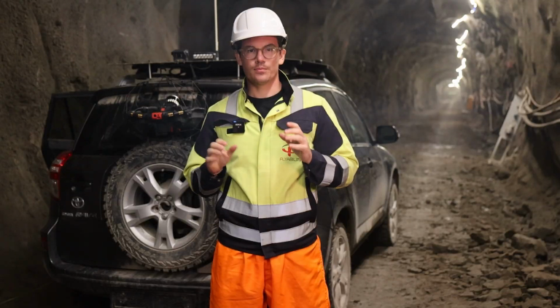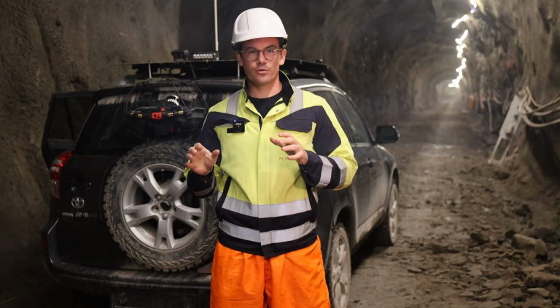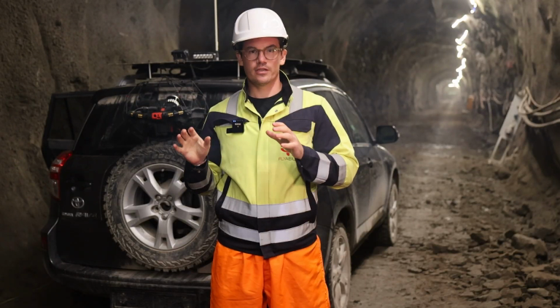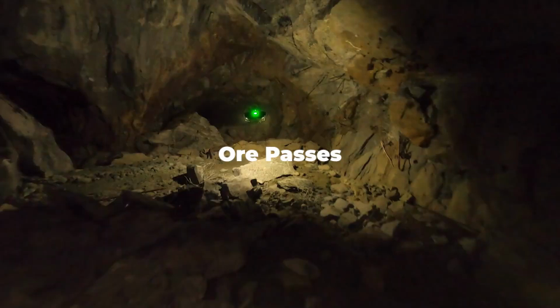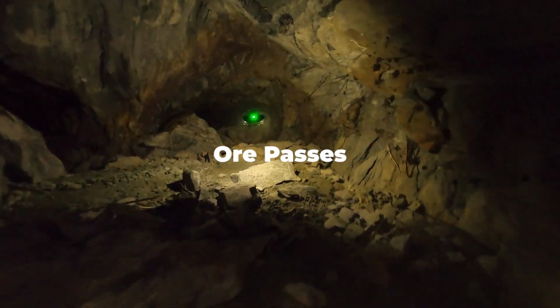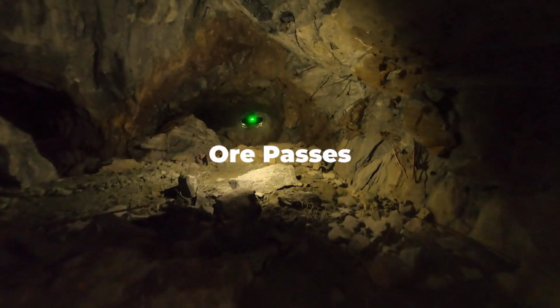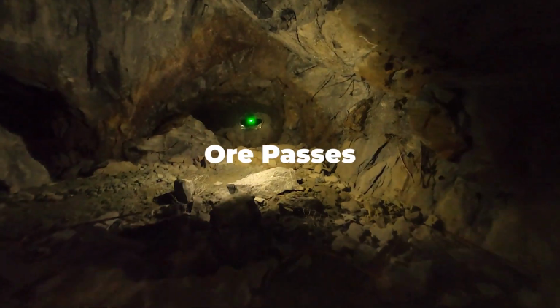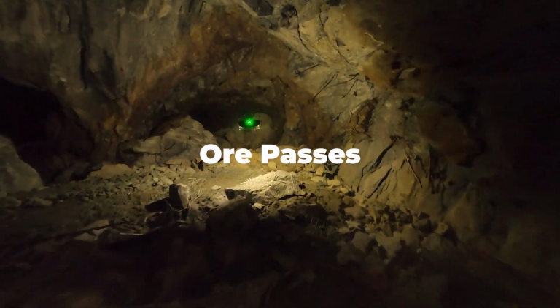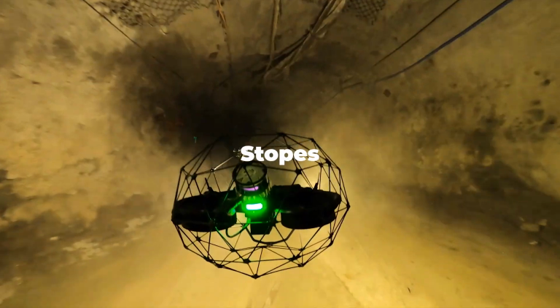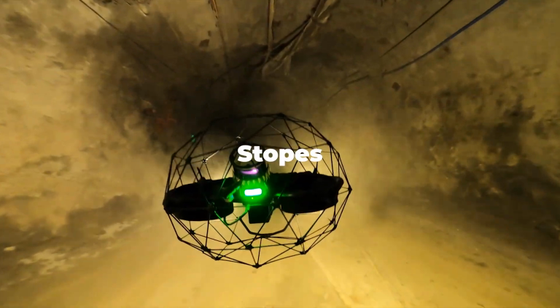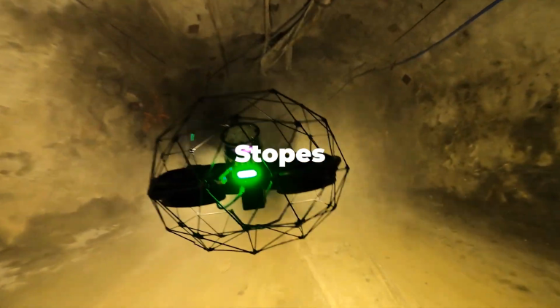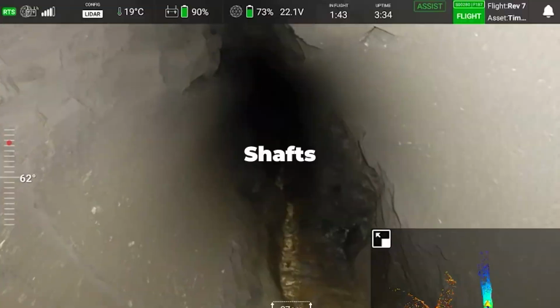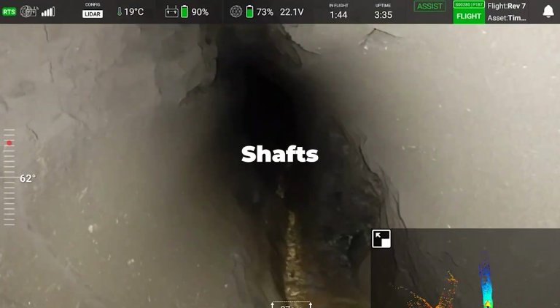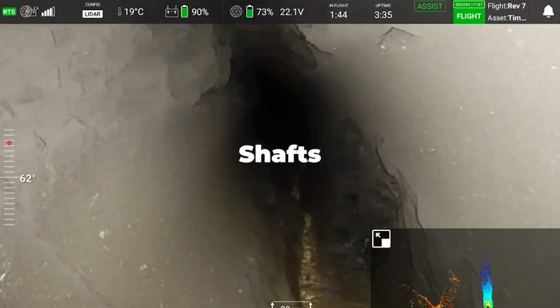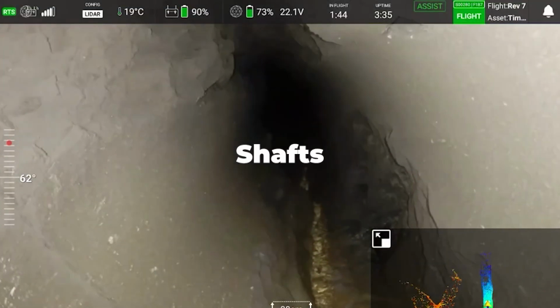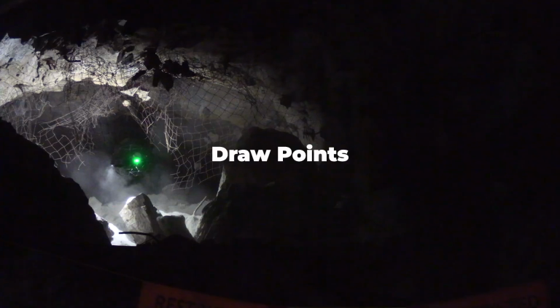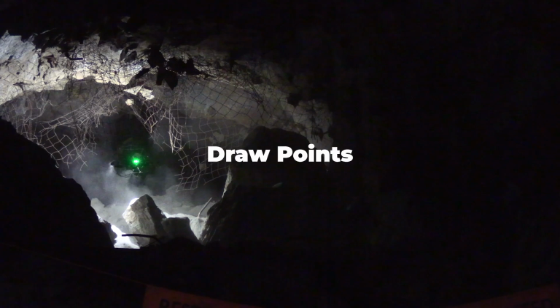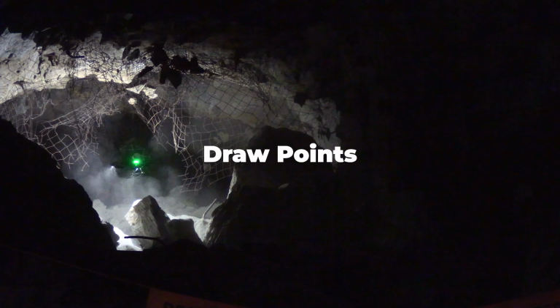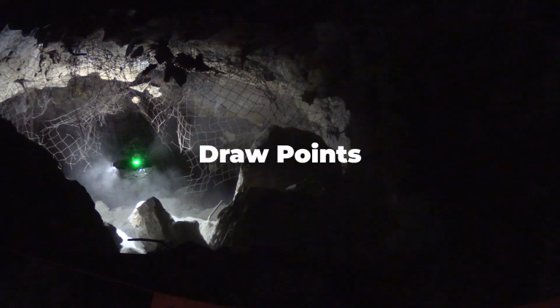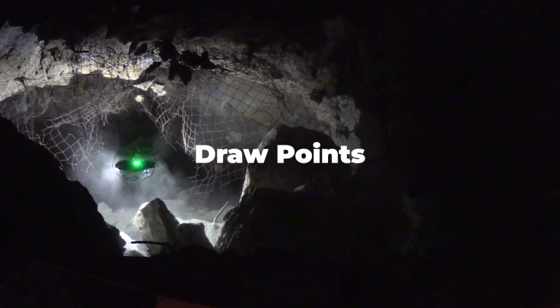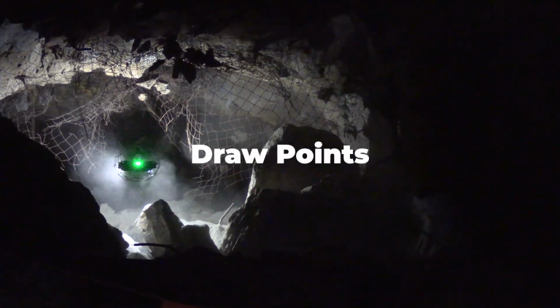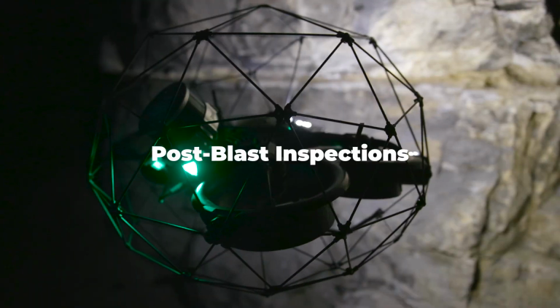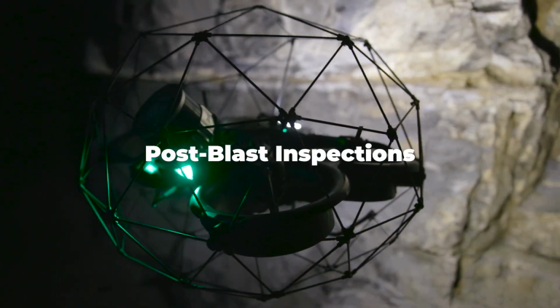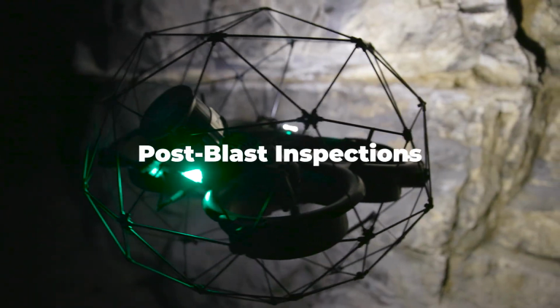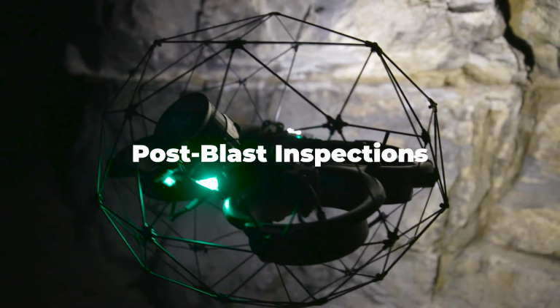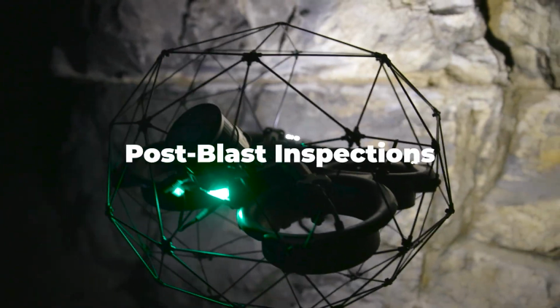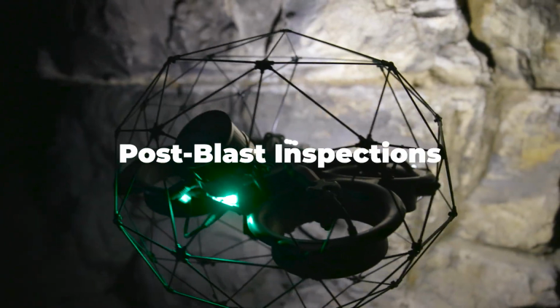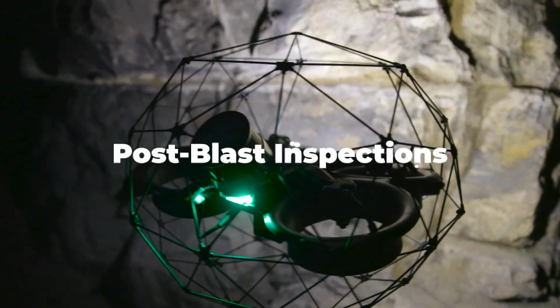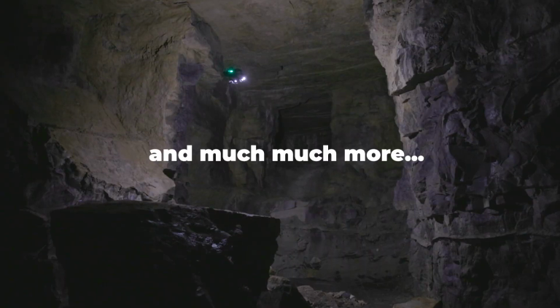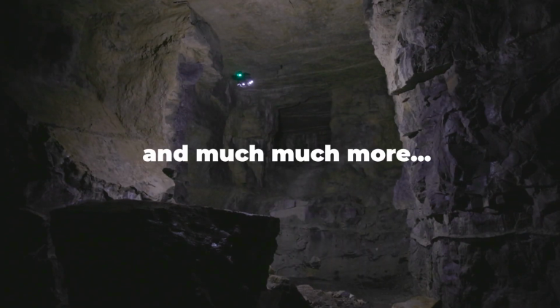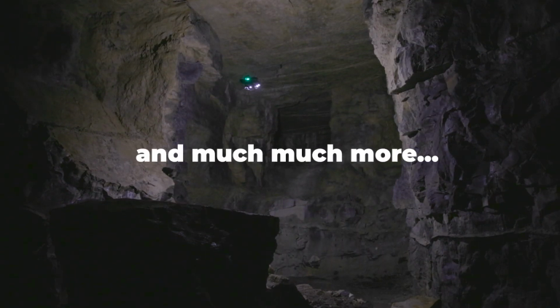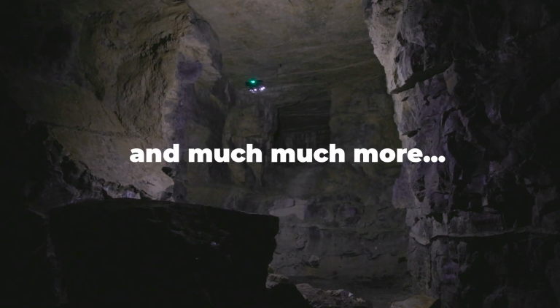Deployed in all passes, stopes, shafts, draw points, post-blast inspections, and much, much more.